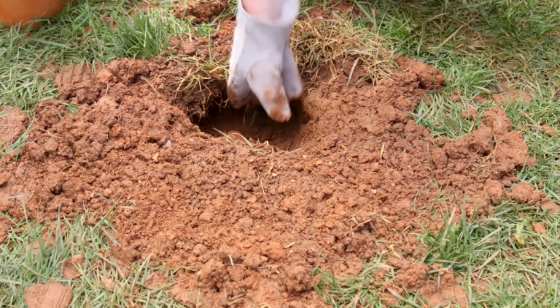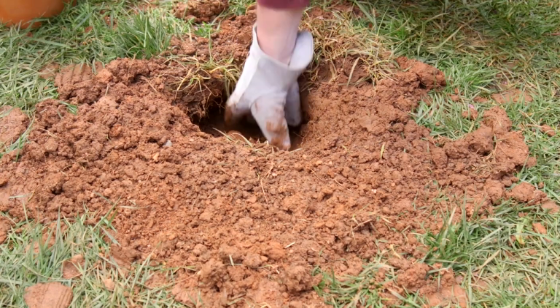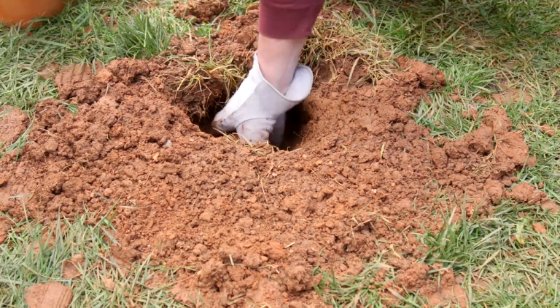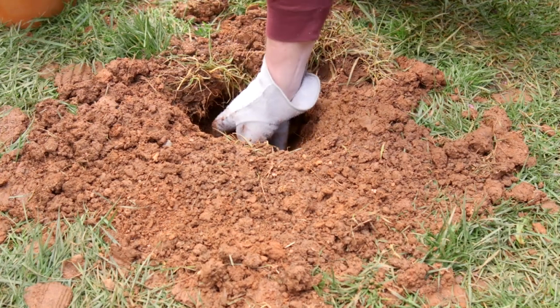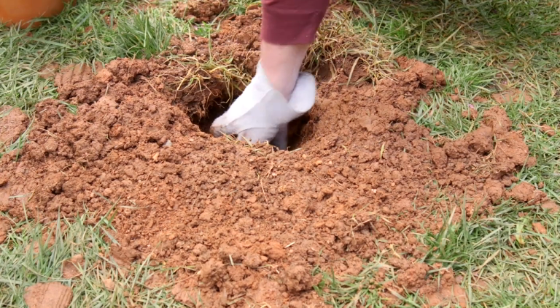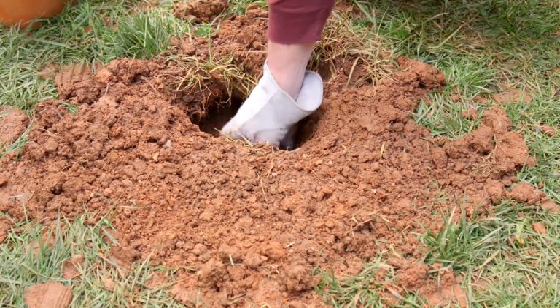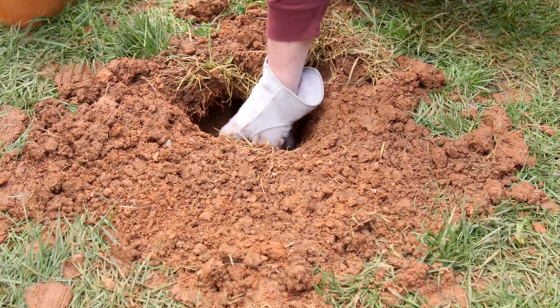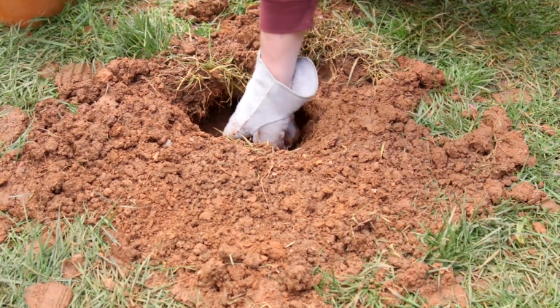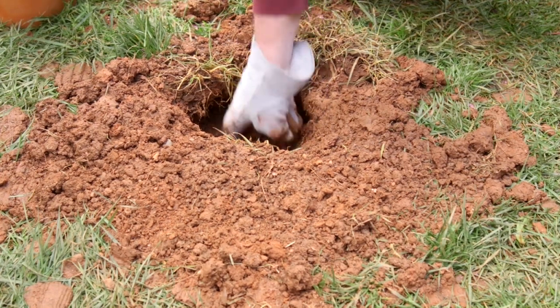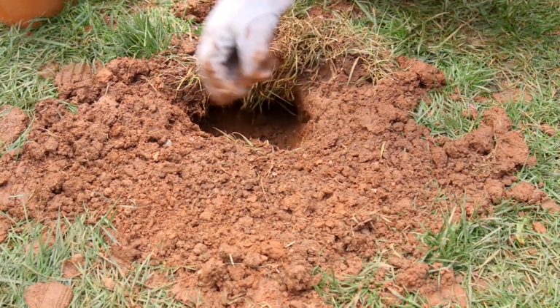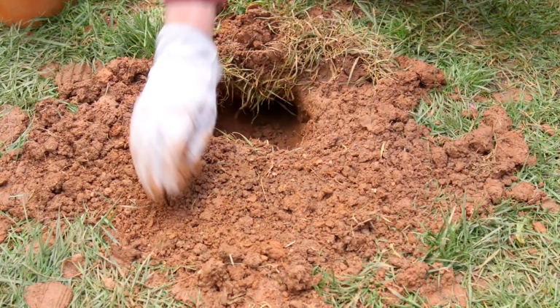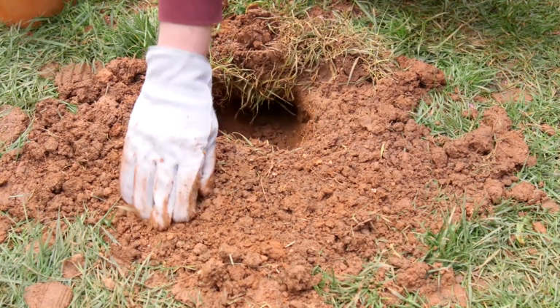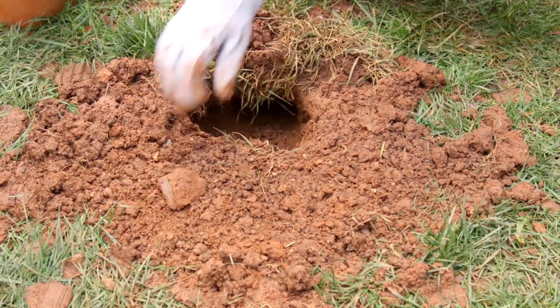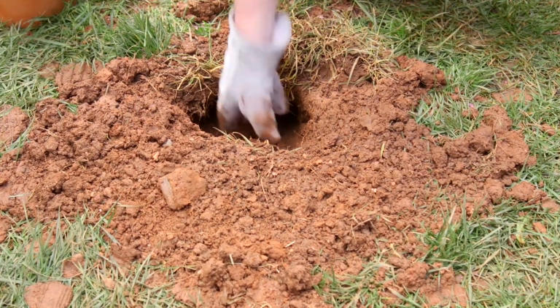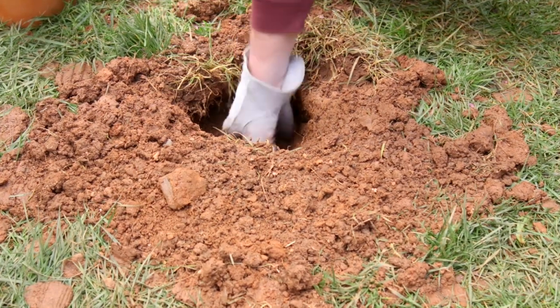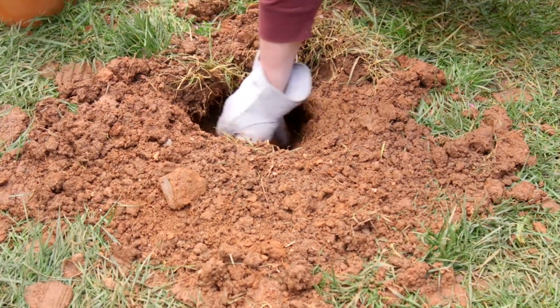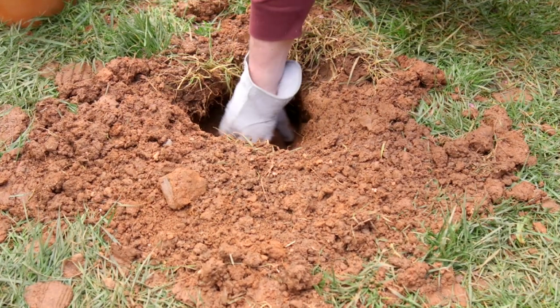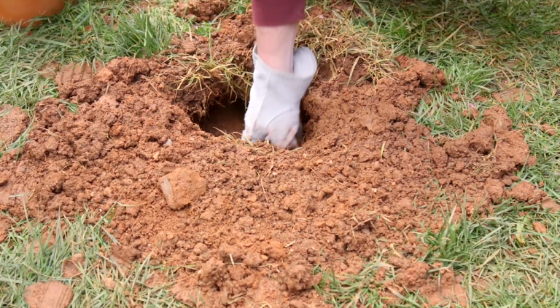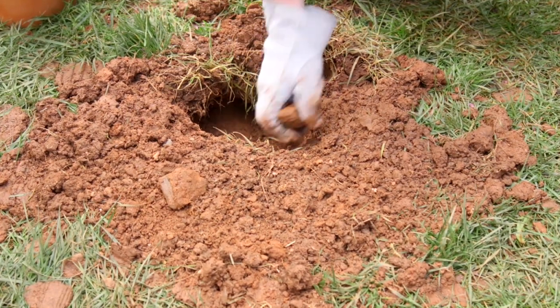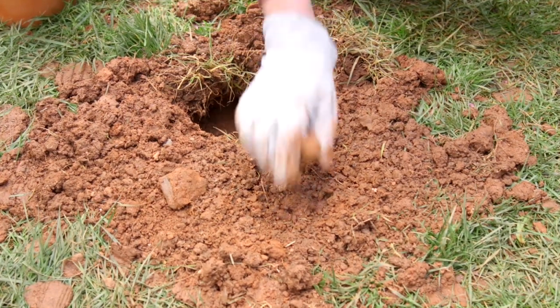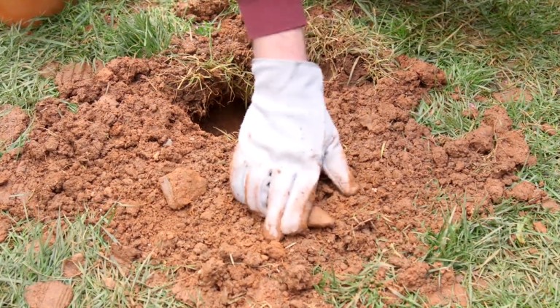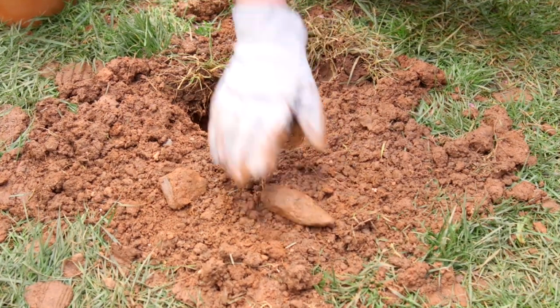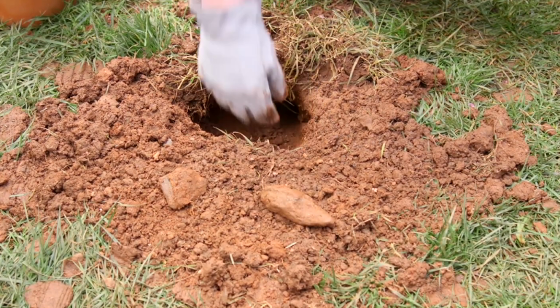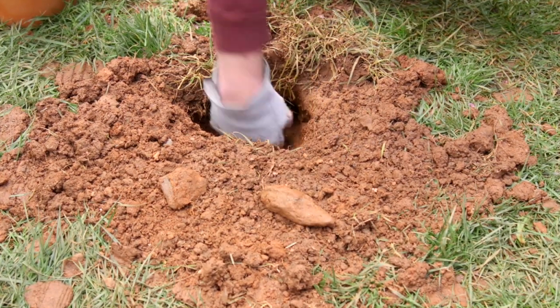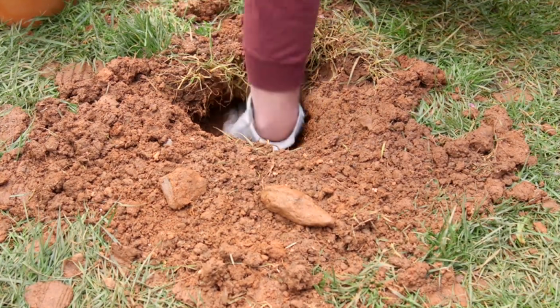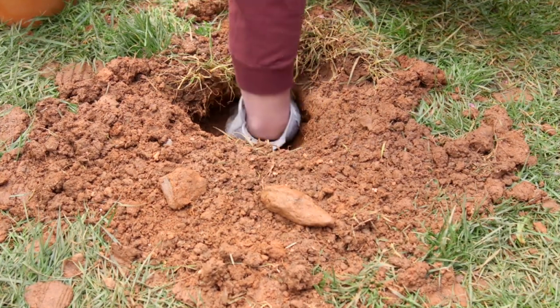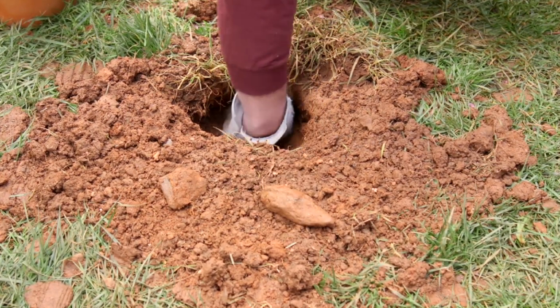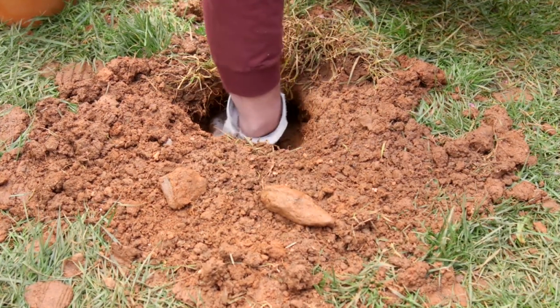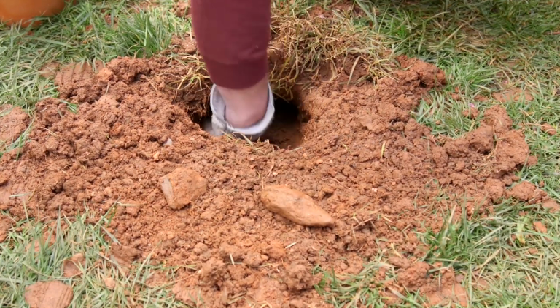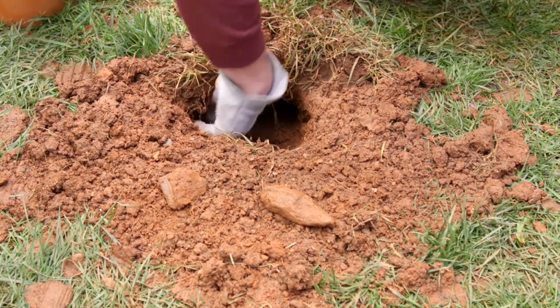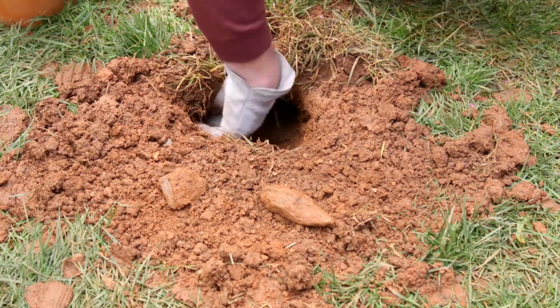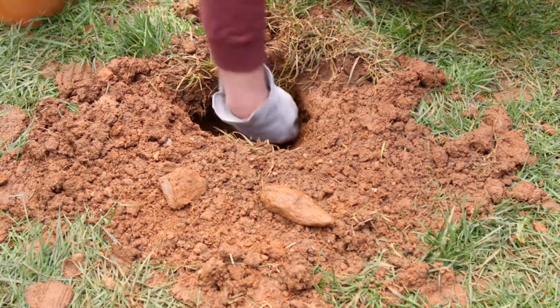First, clear the opening of the runway, burrow, or den you plan to treat to be sure you can insert the cartridge all the way inside.